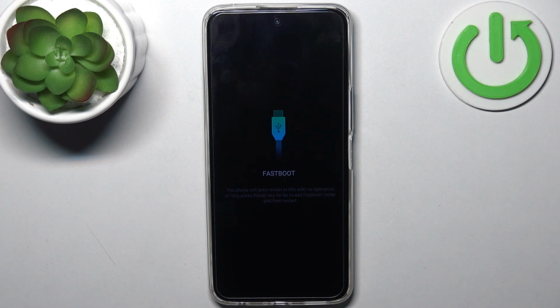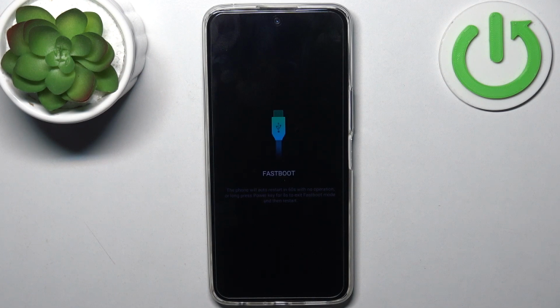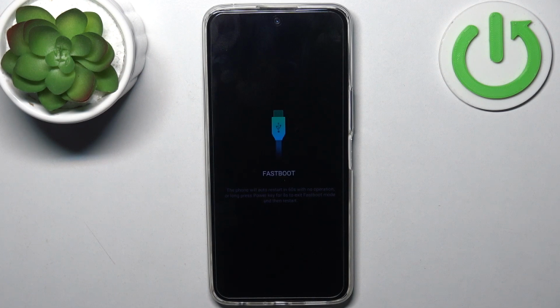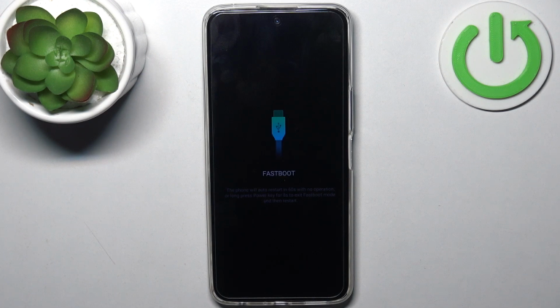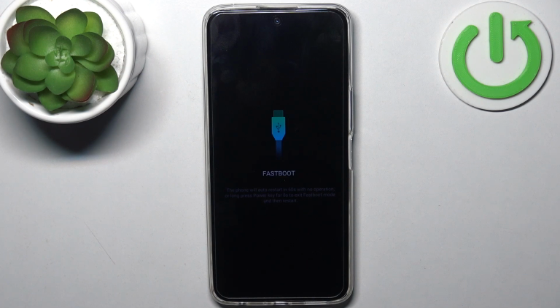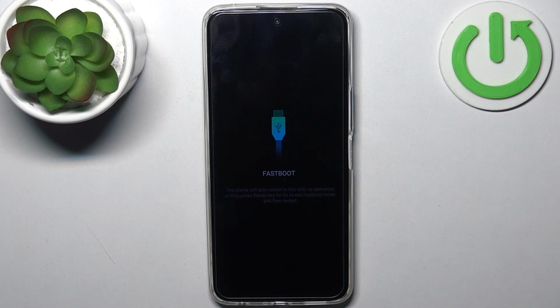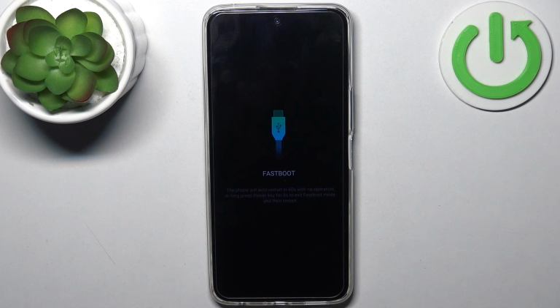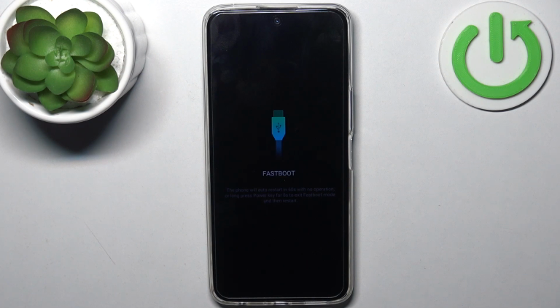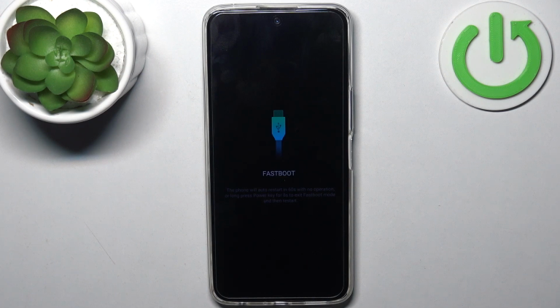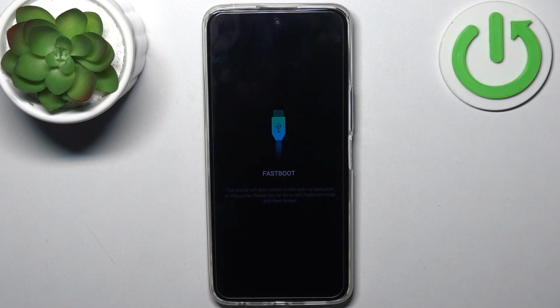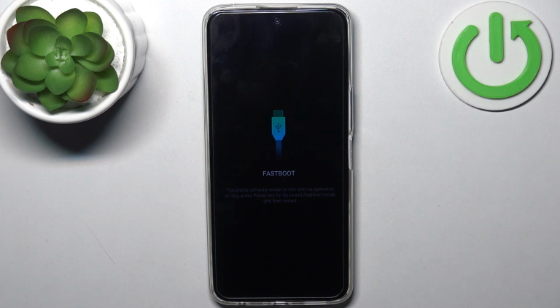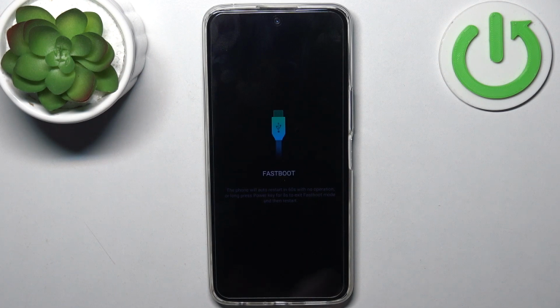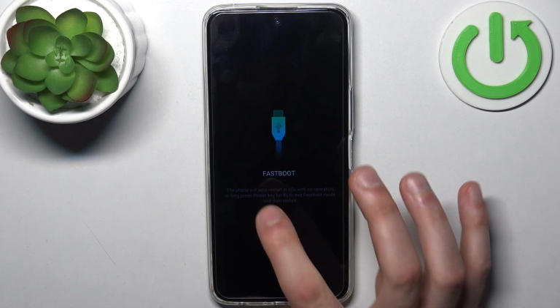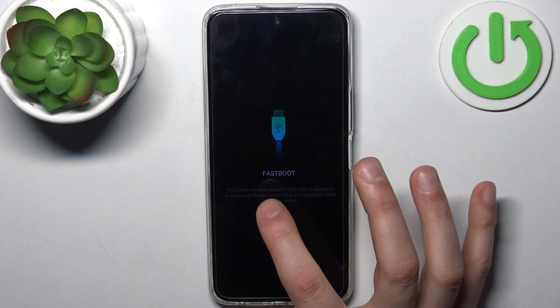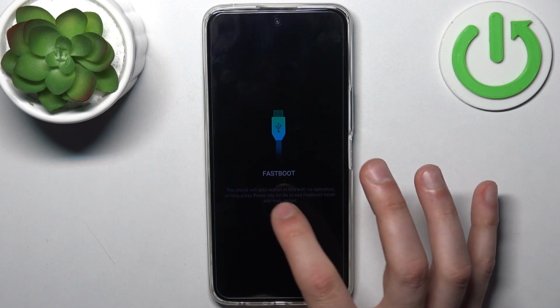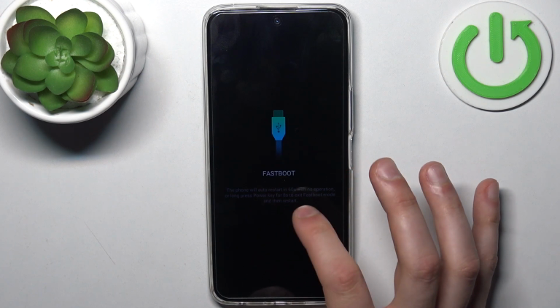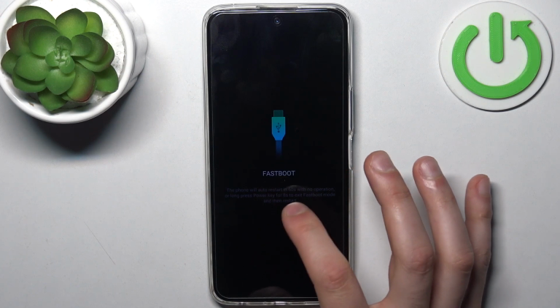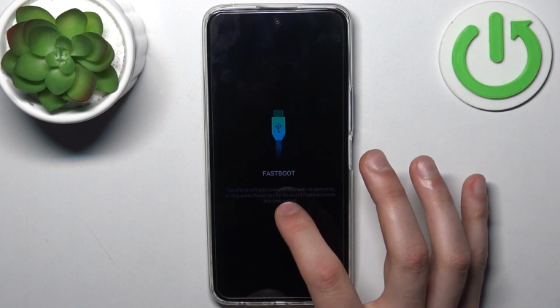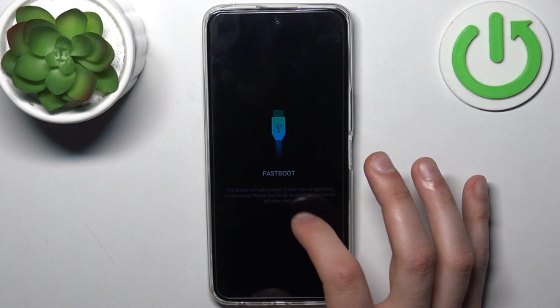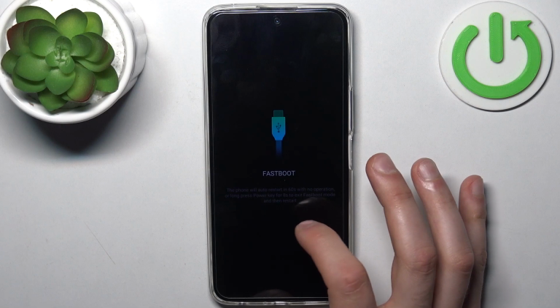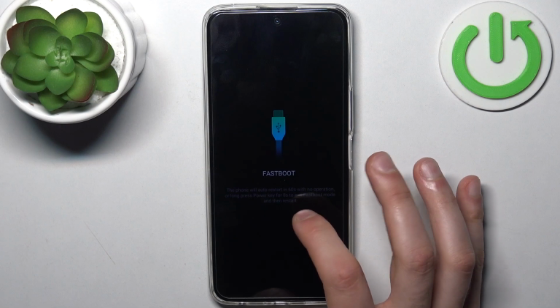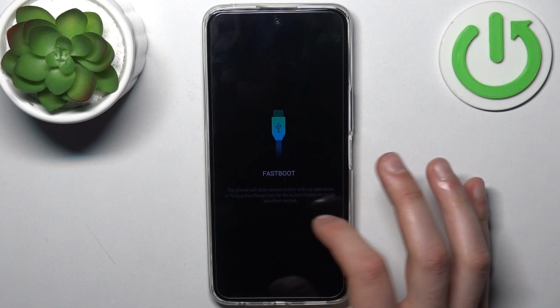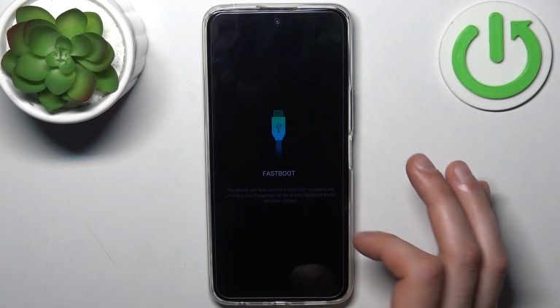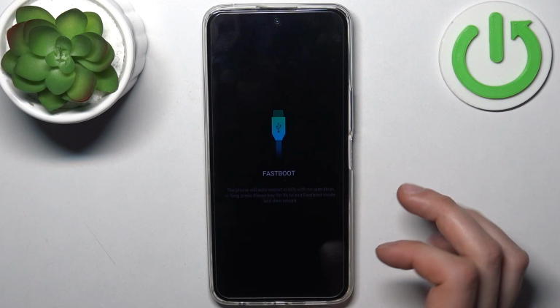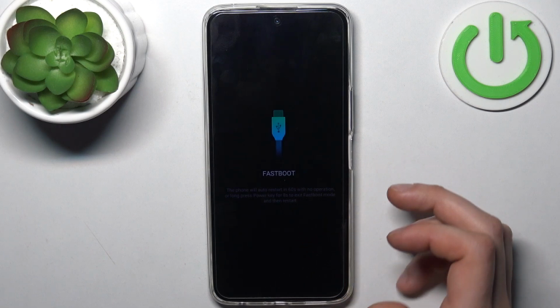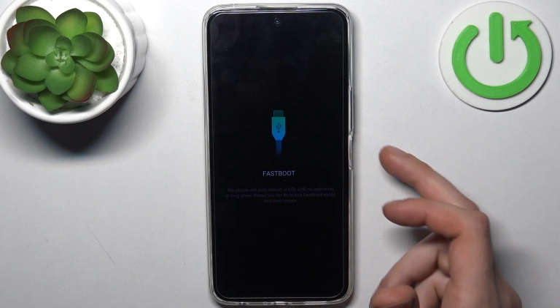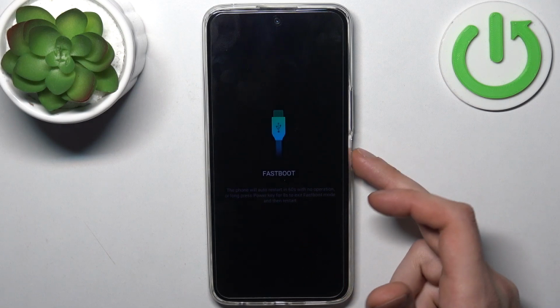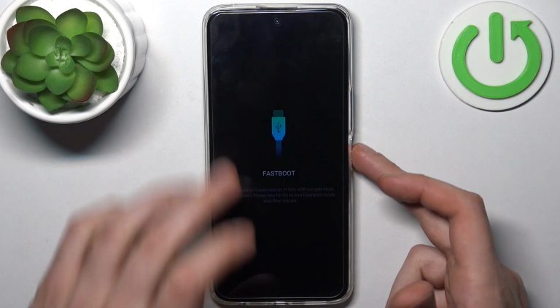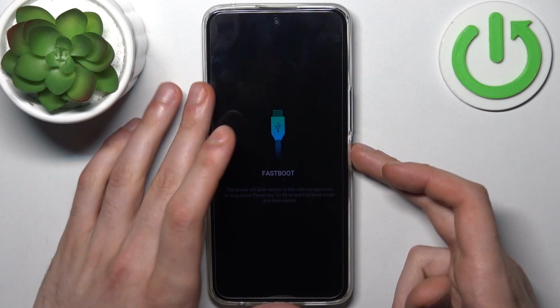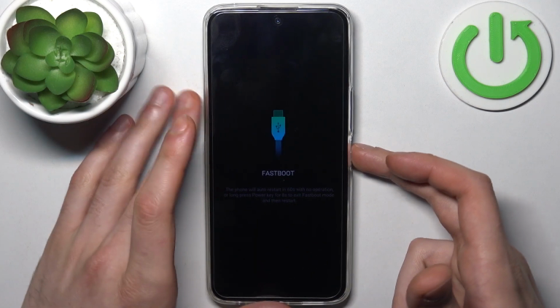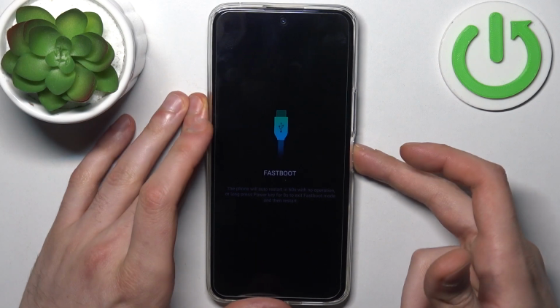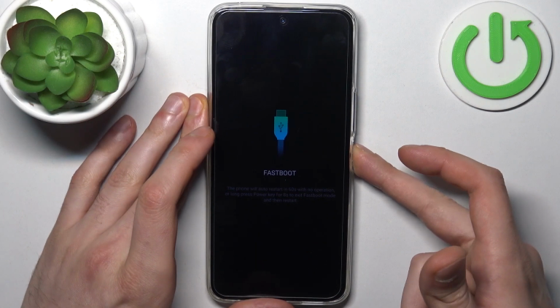If you want to quit this mode, just long press the power key for eight seconds to exit, and then restart.